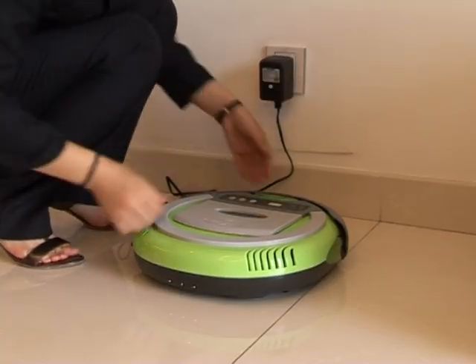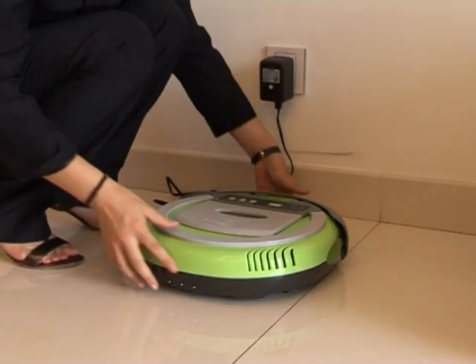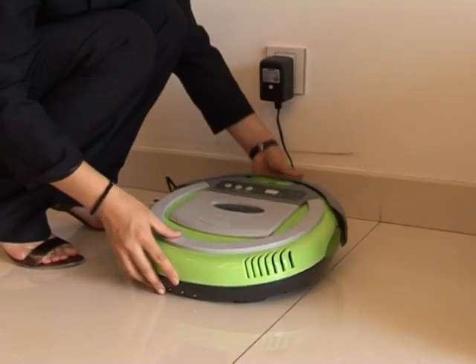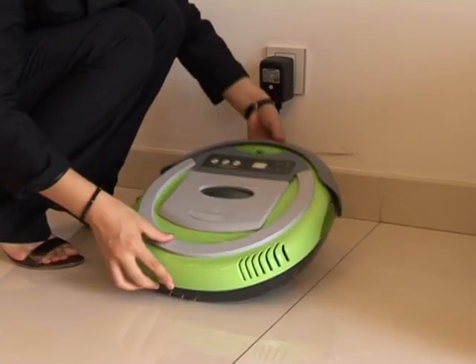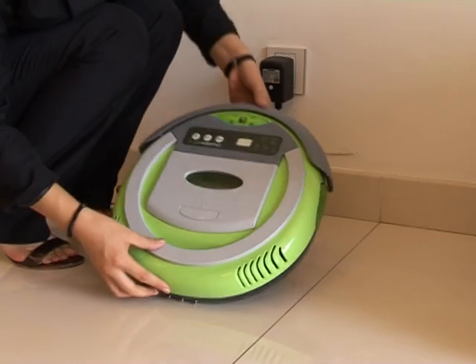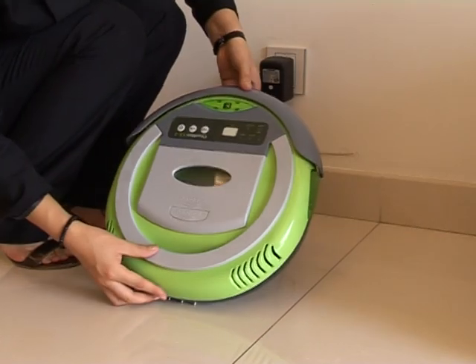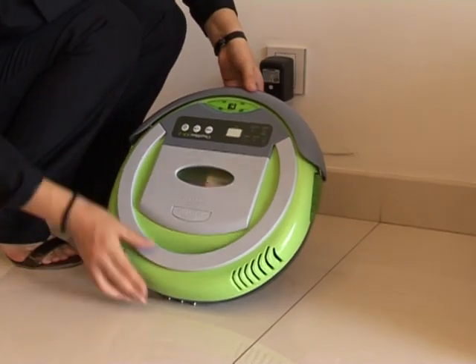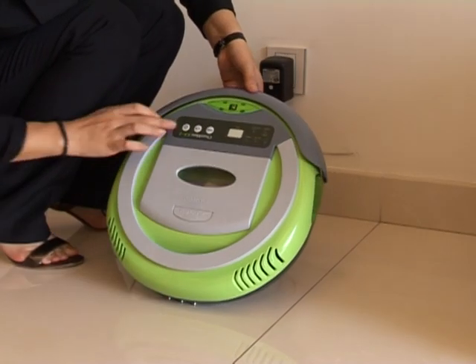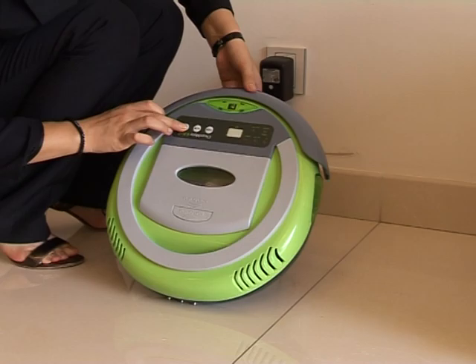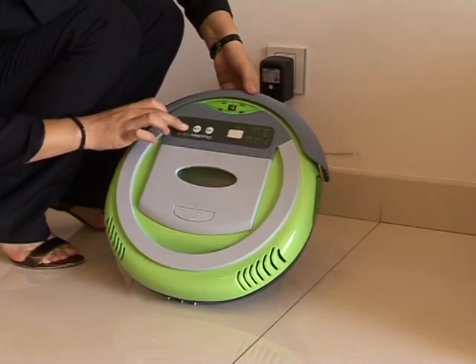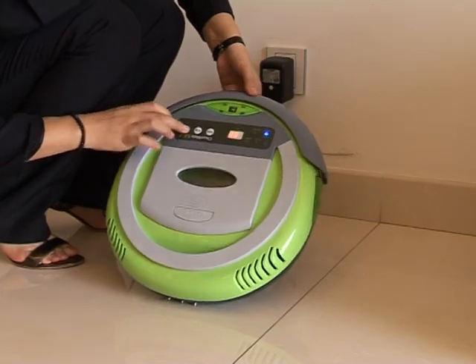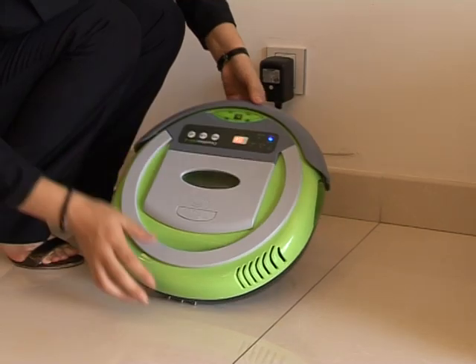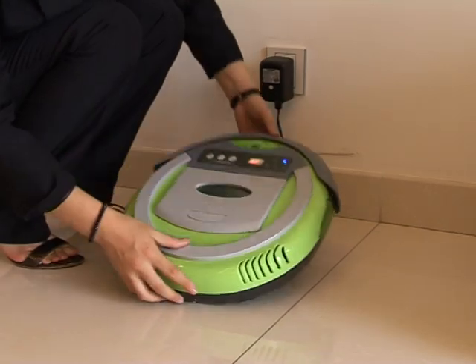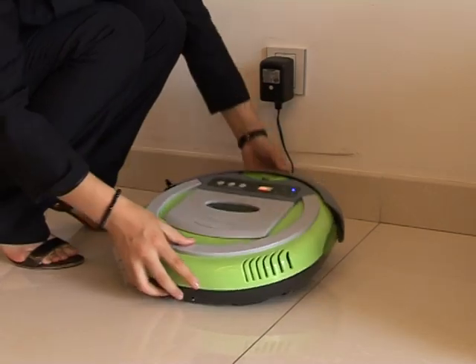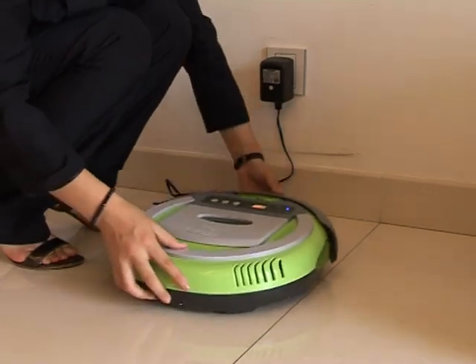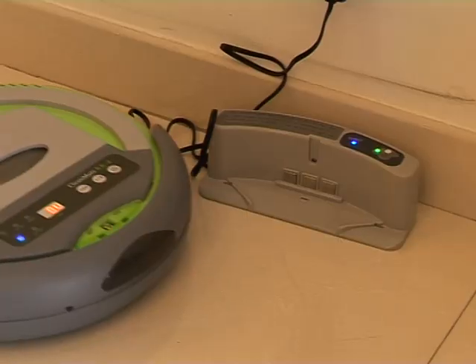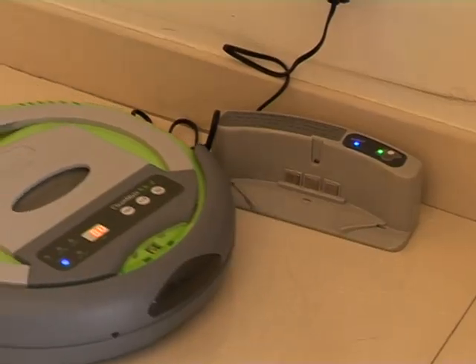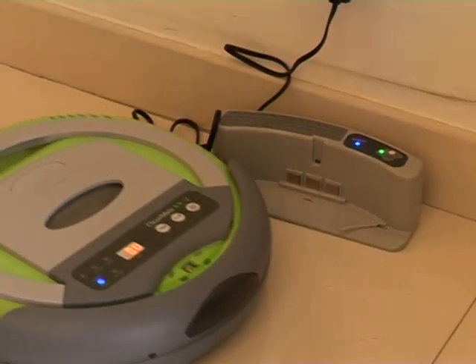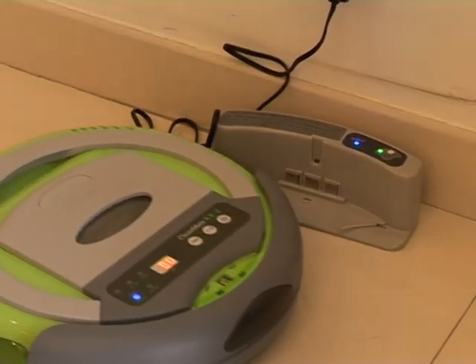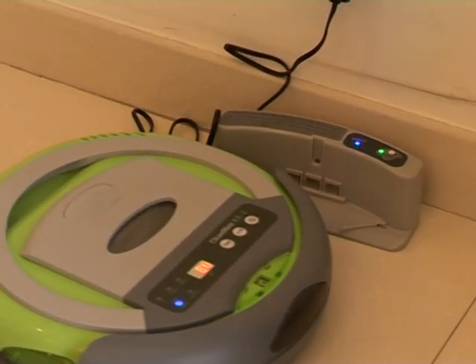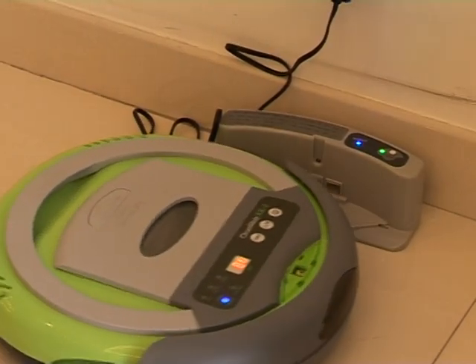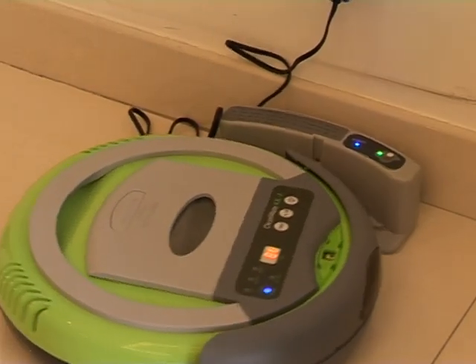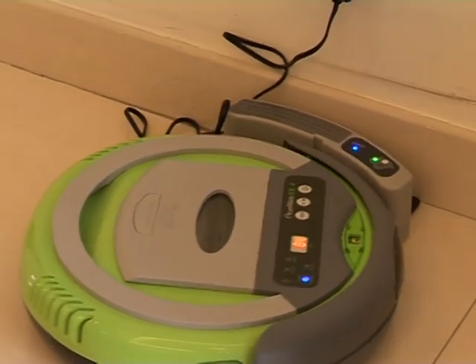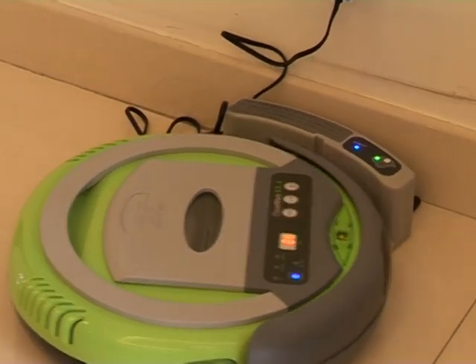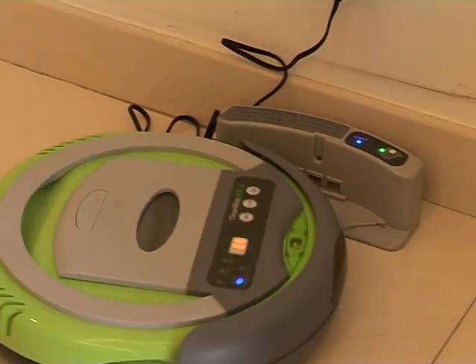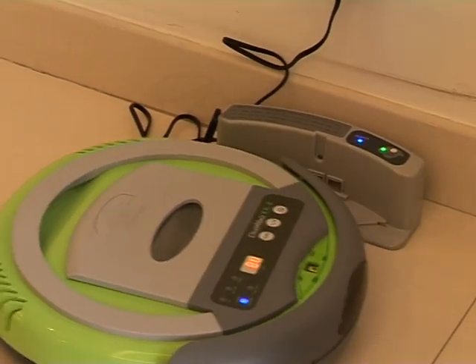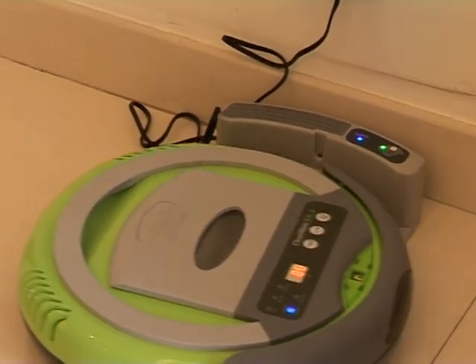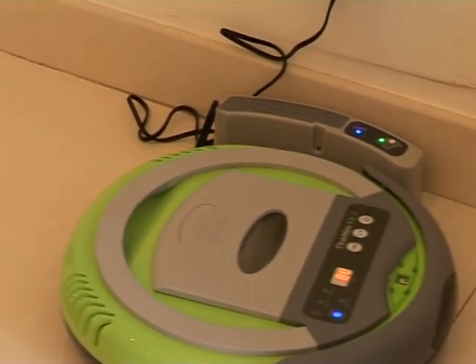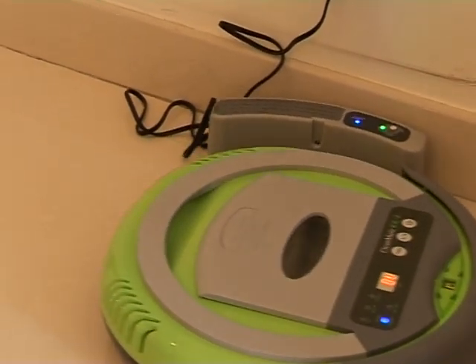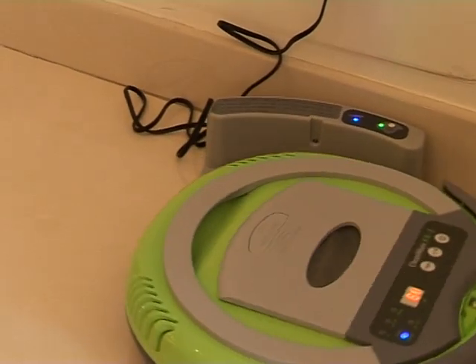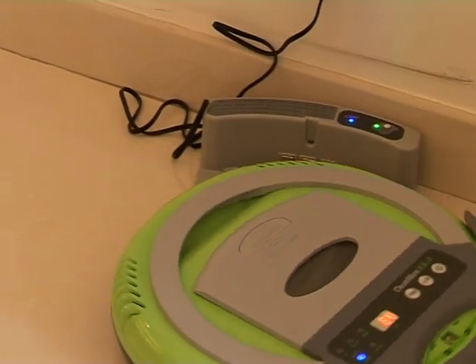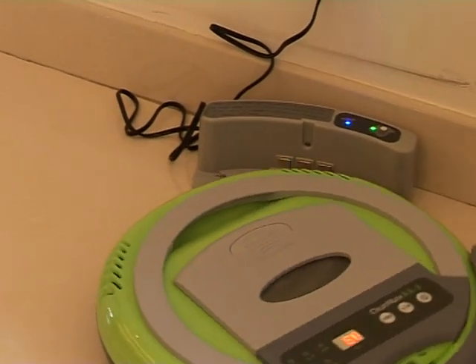The KK series of auto-vacuum cleaners is generally divided into two types: one is the manual recharge style and the other is the automatic recharge style.